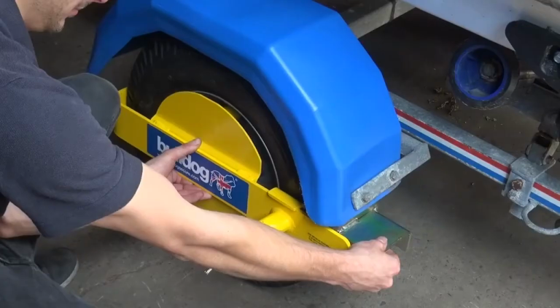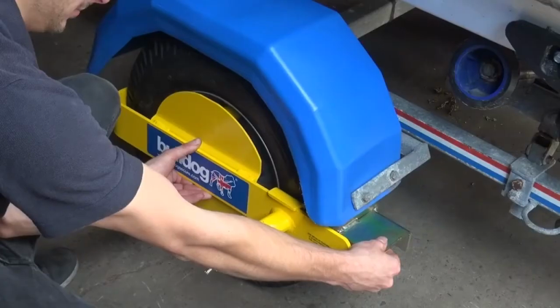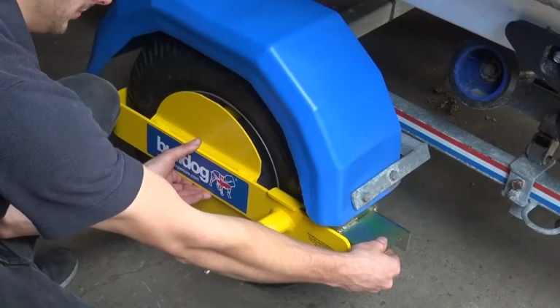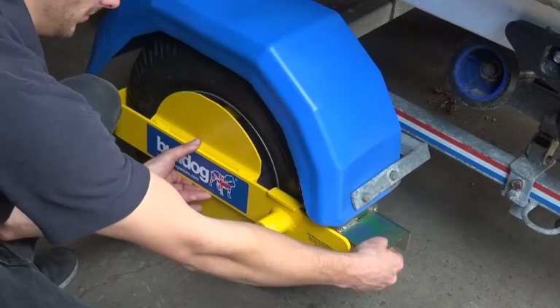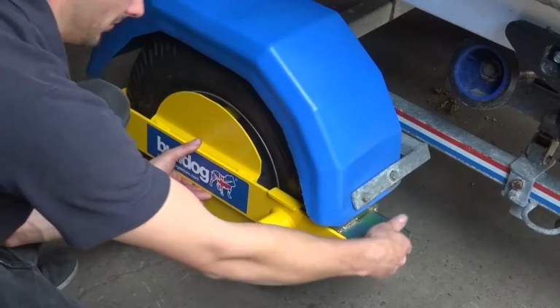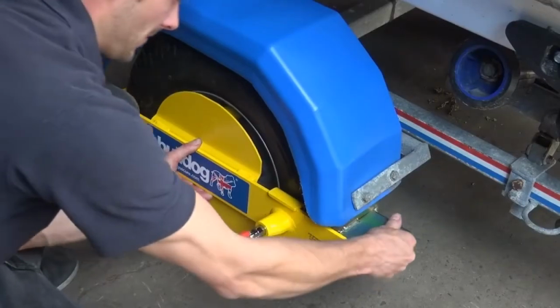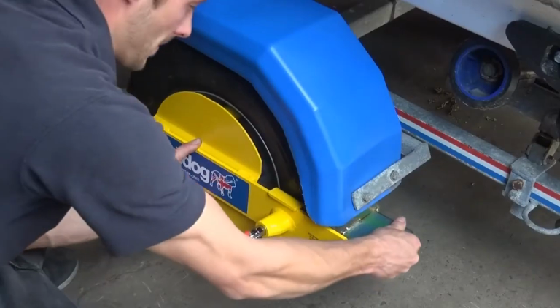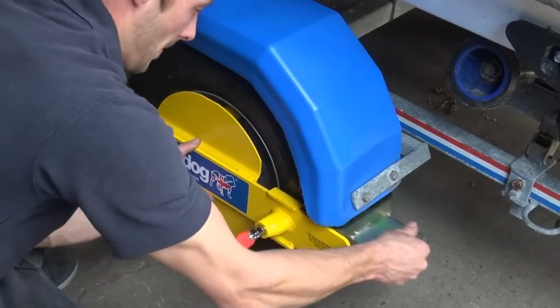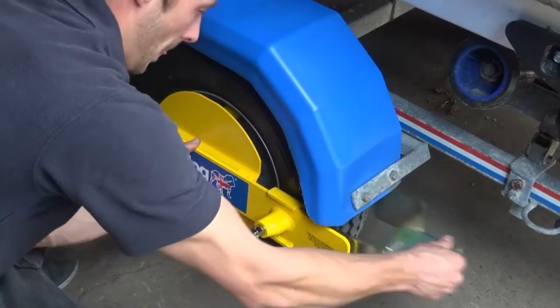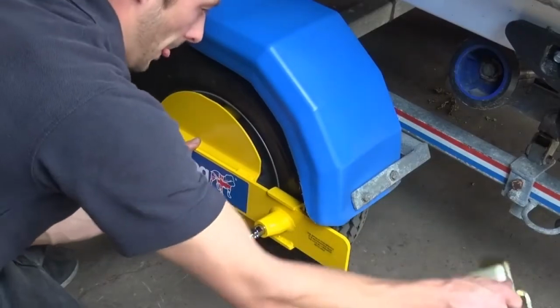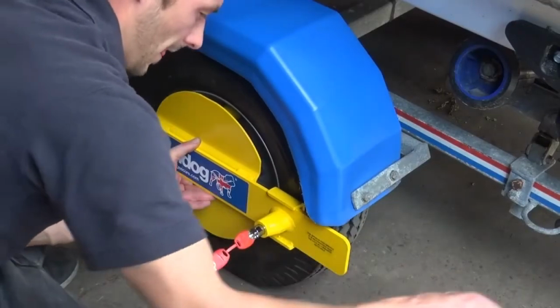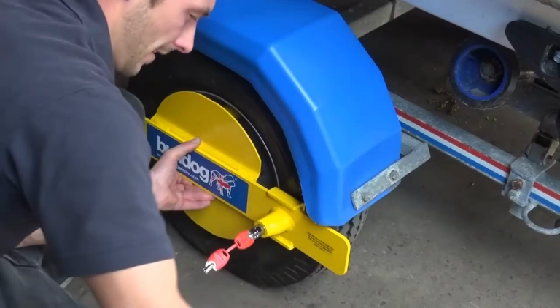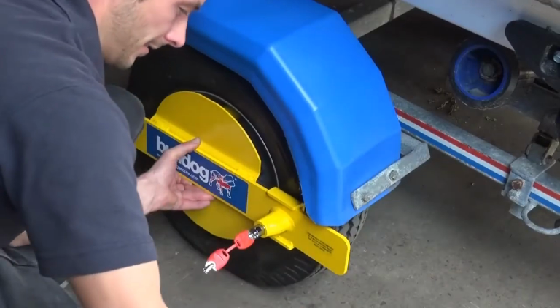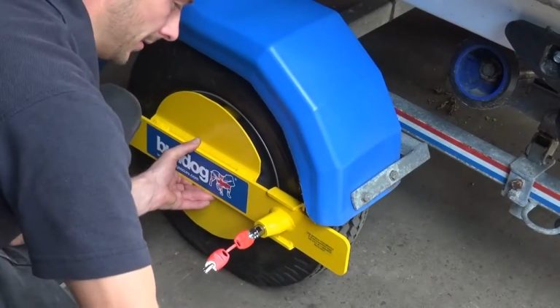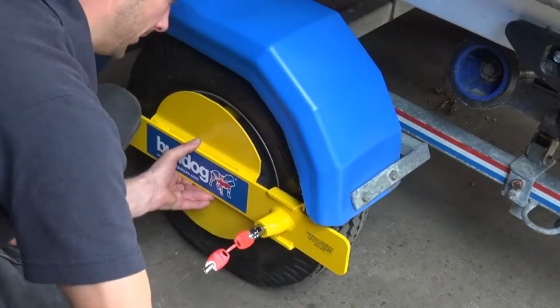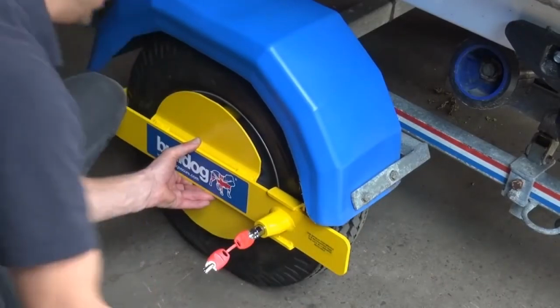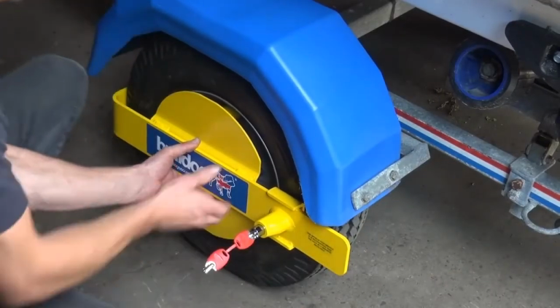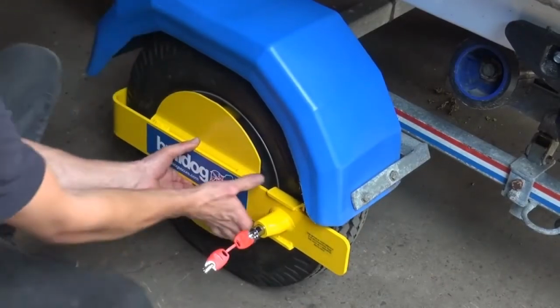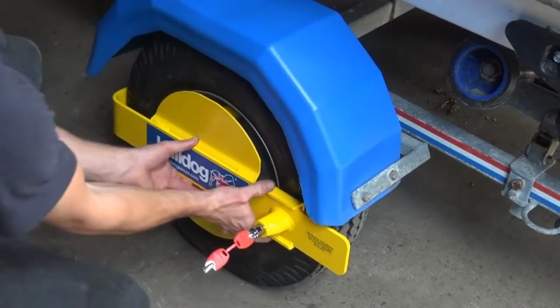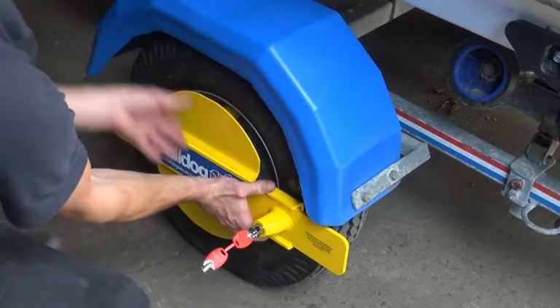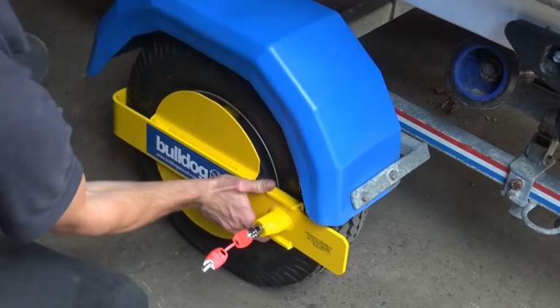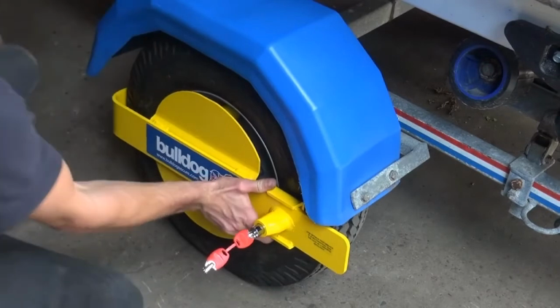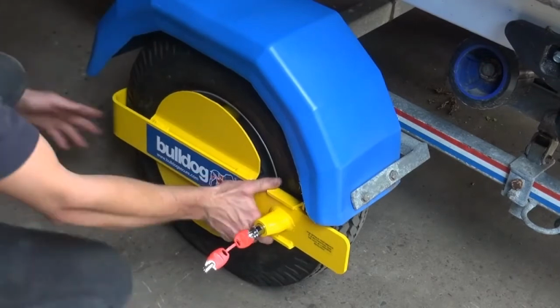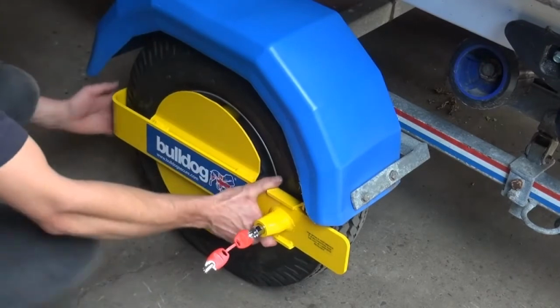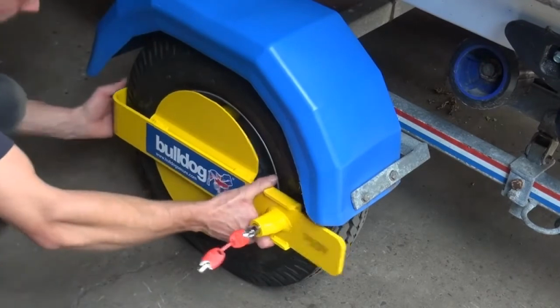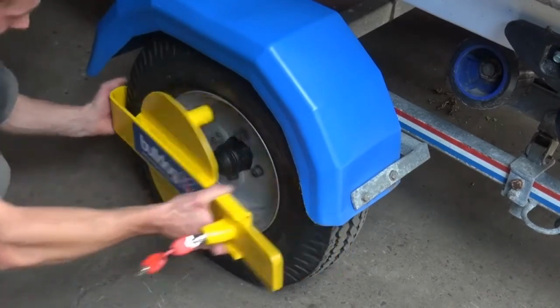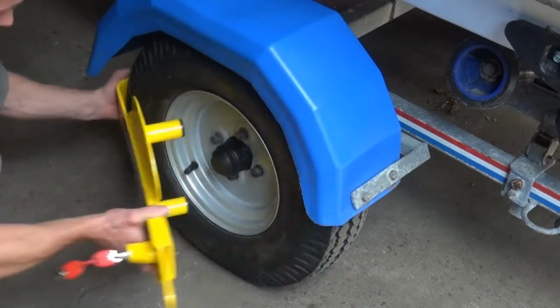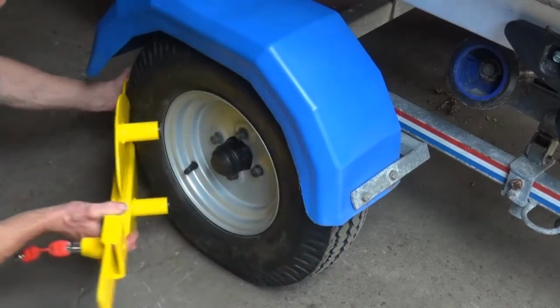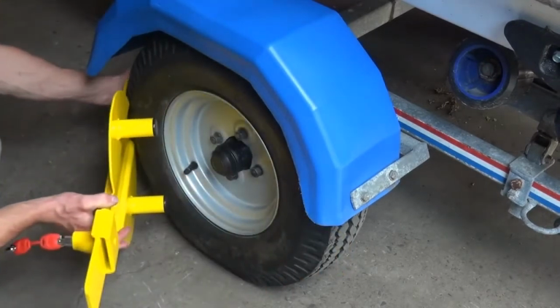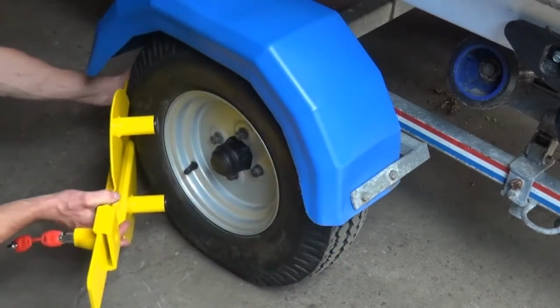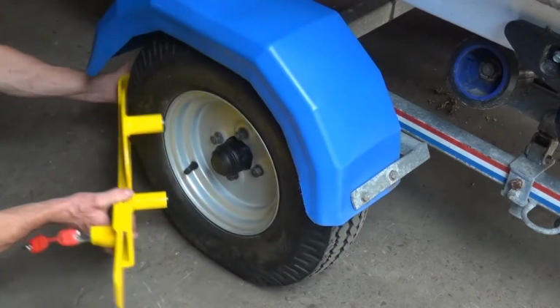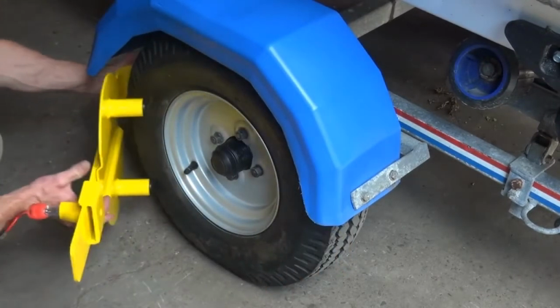Slide the return from the rear of the tyre, followed by the yellow arm.